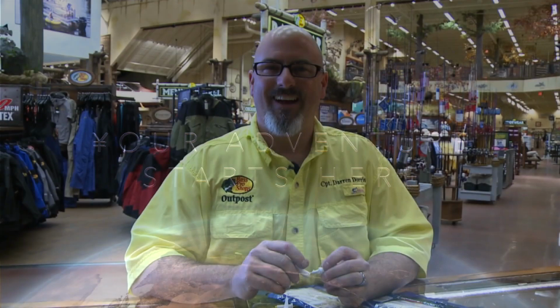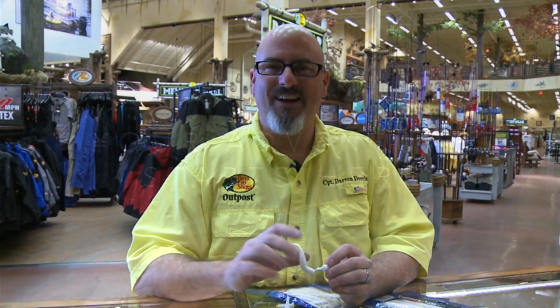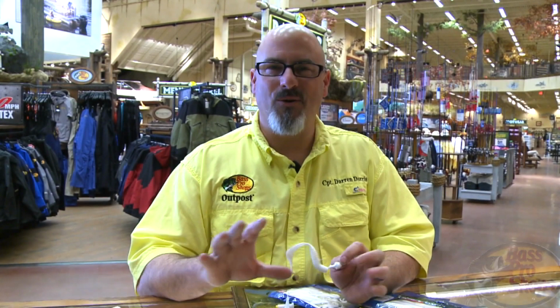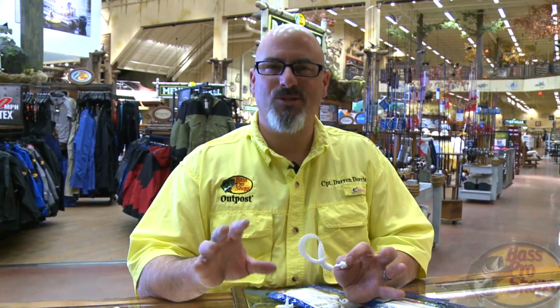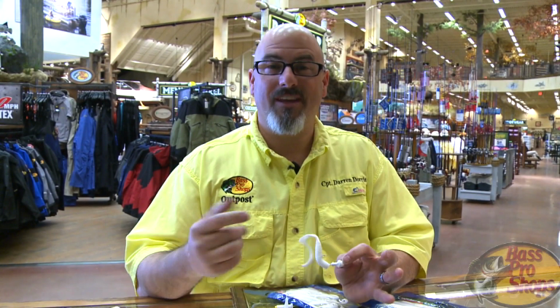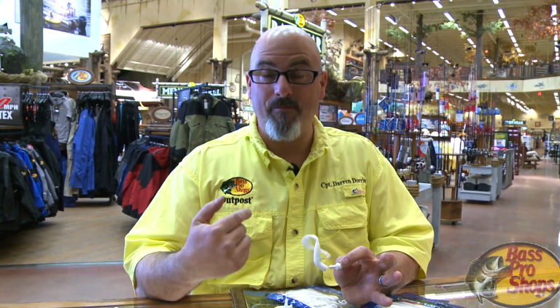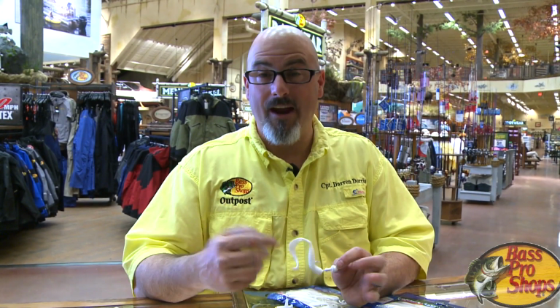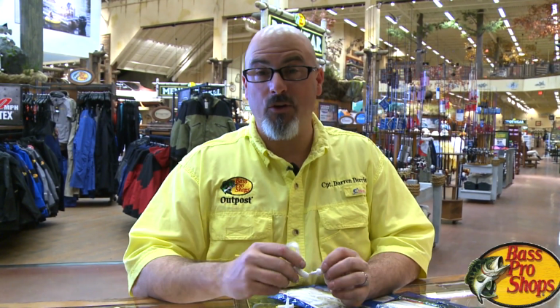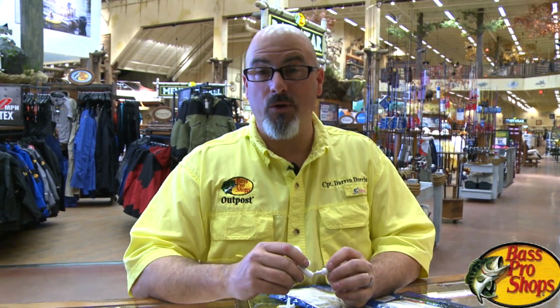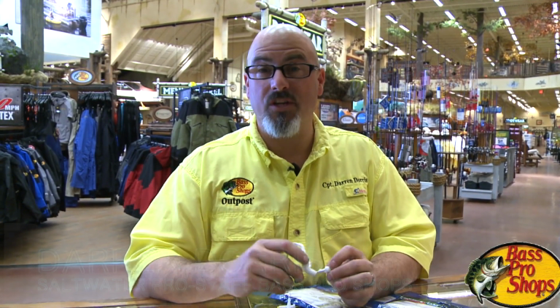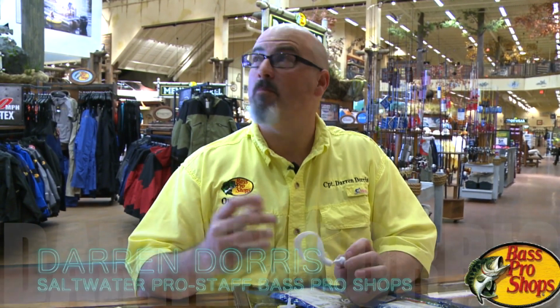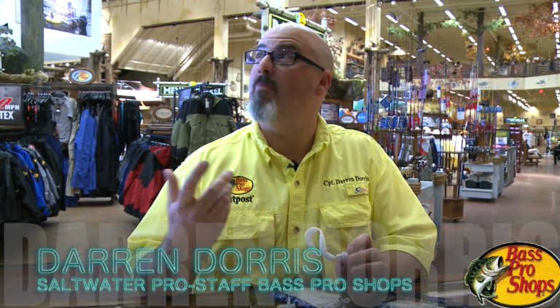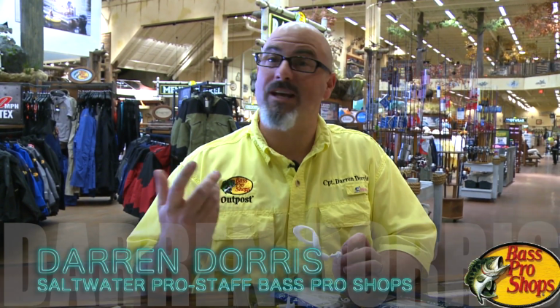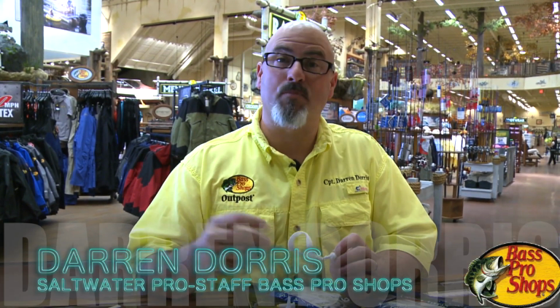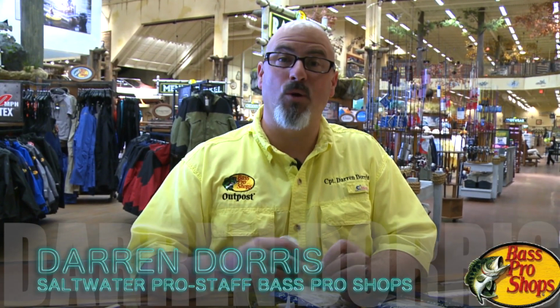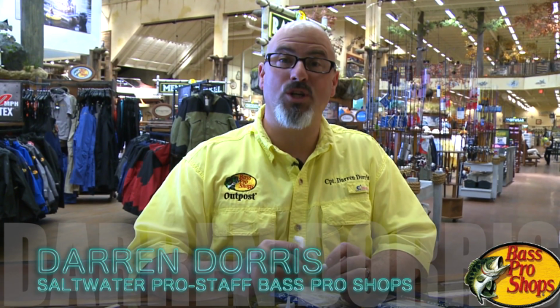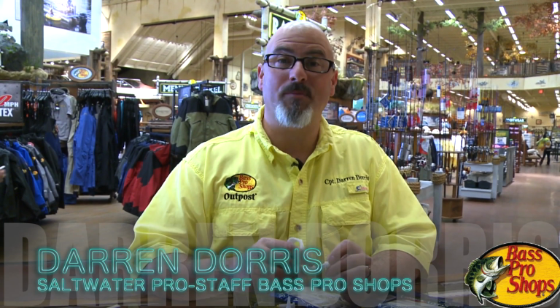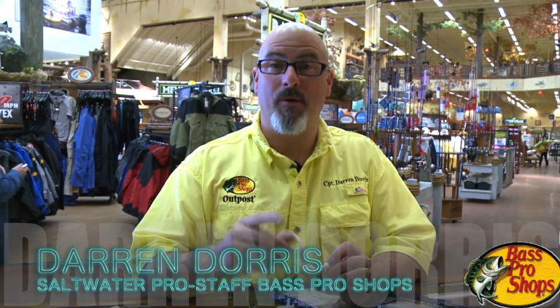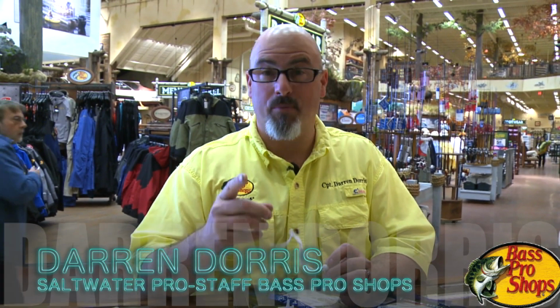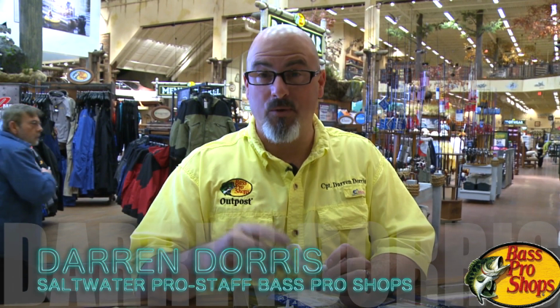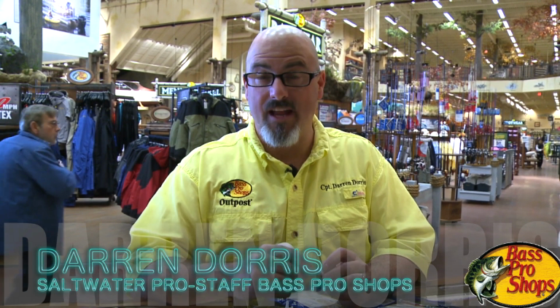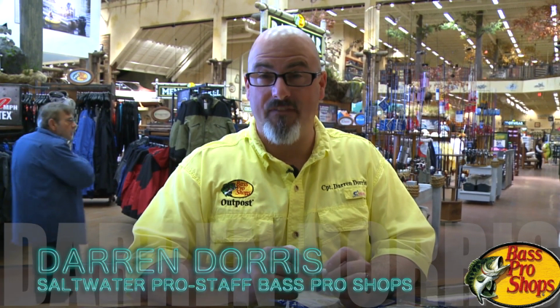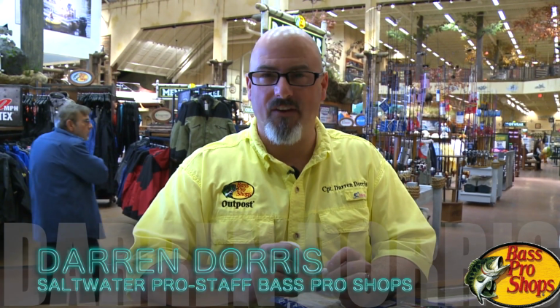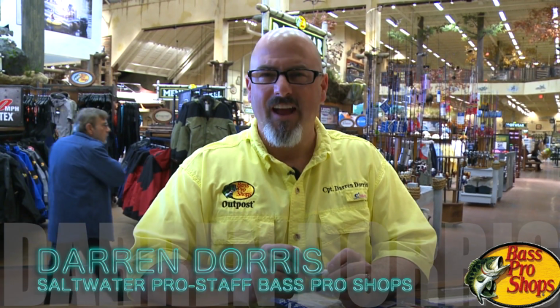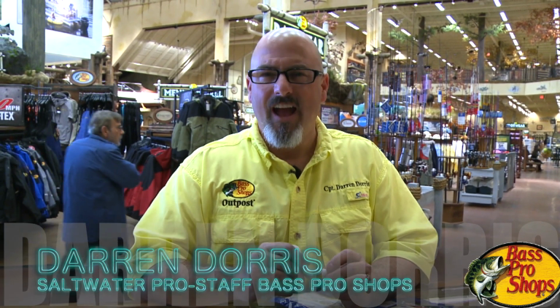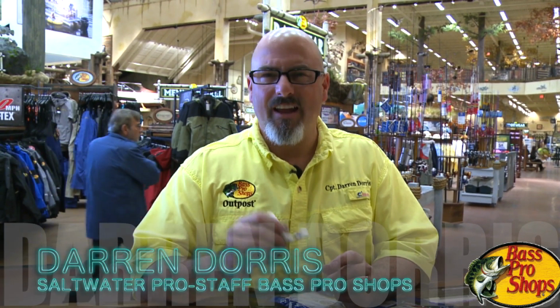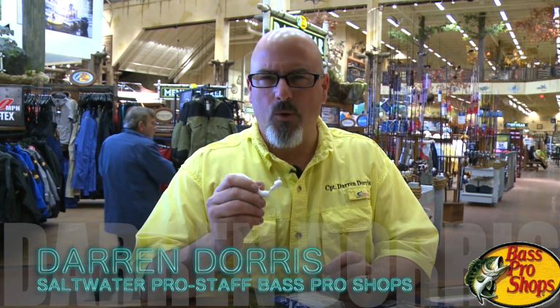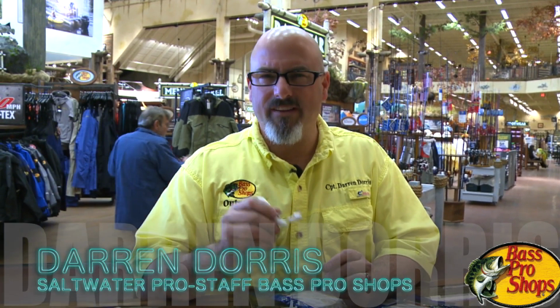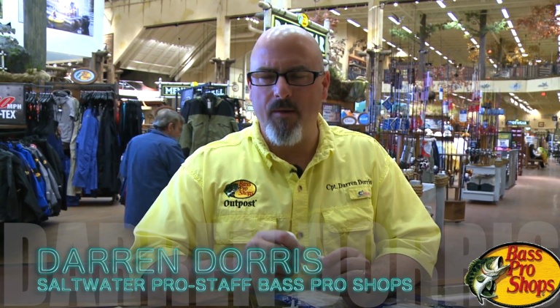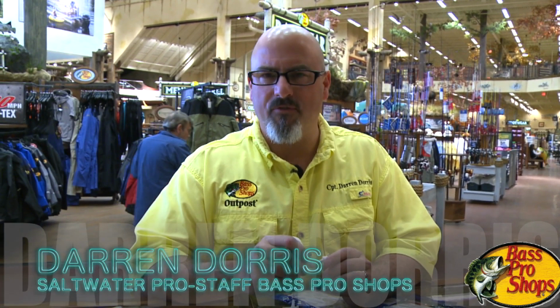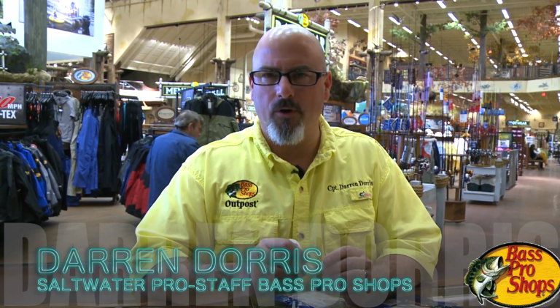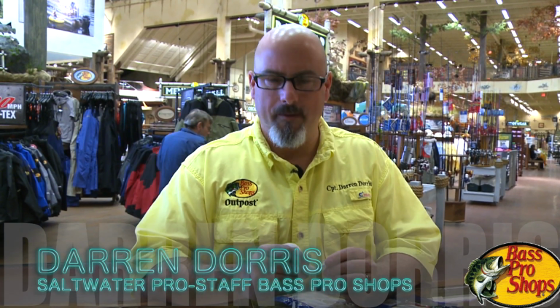Hi folks, Captain Darren Doors here at Bass Pro Shops. I'm on Pro Staff here. I've got a quick tip for you.